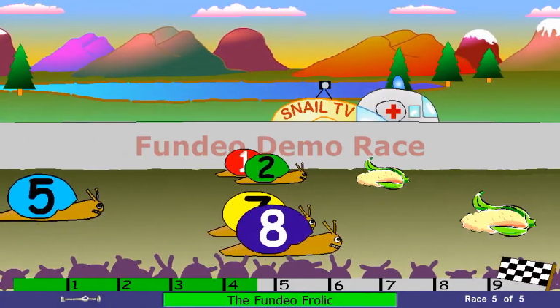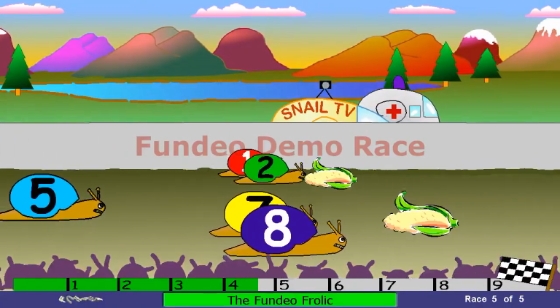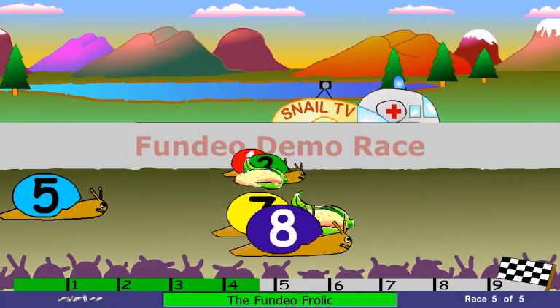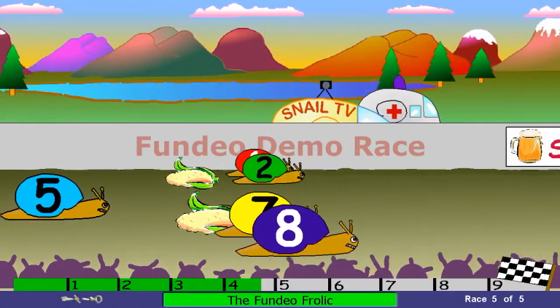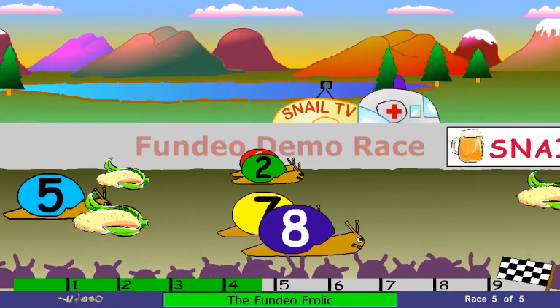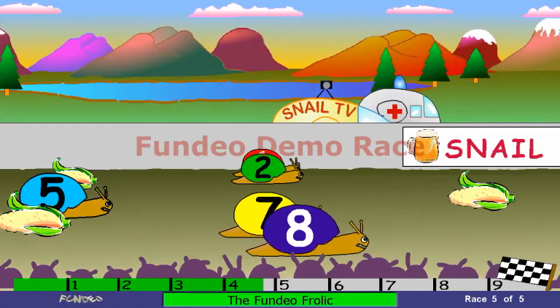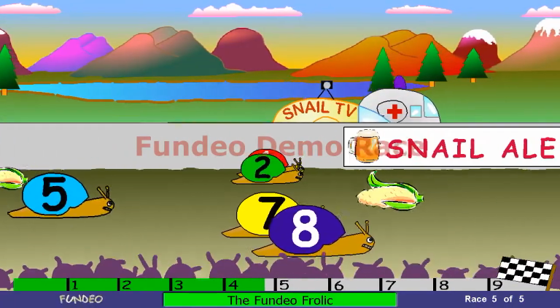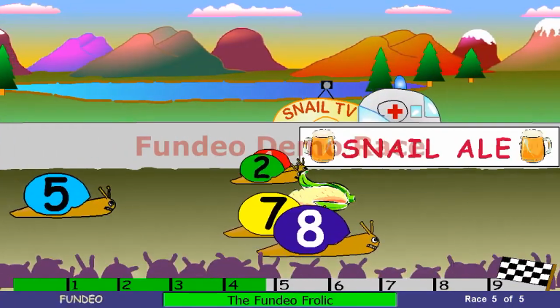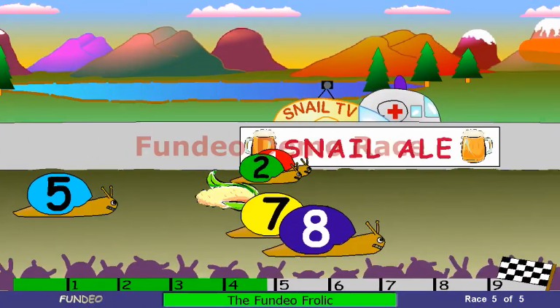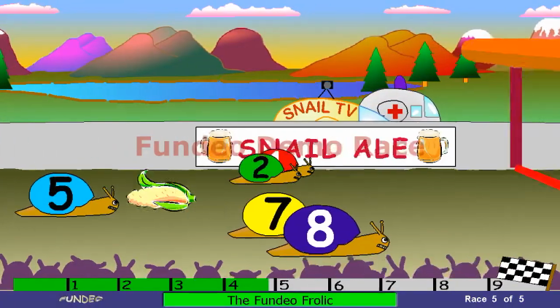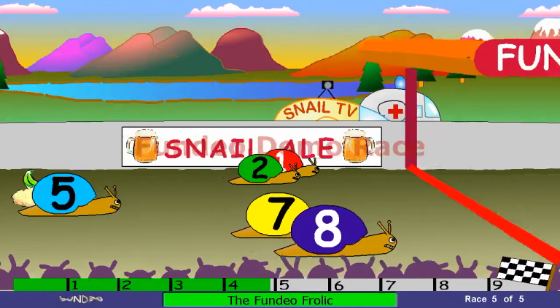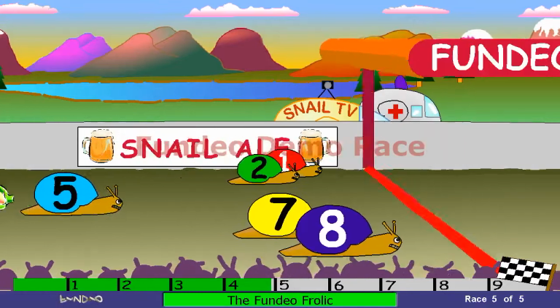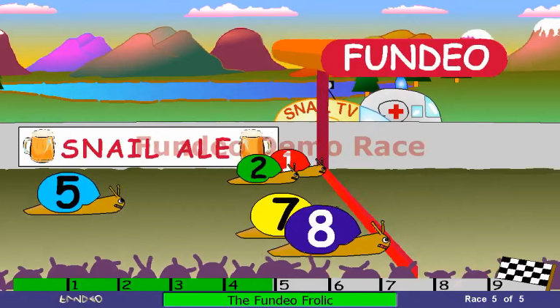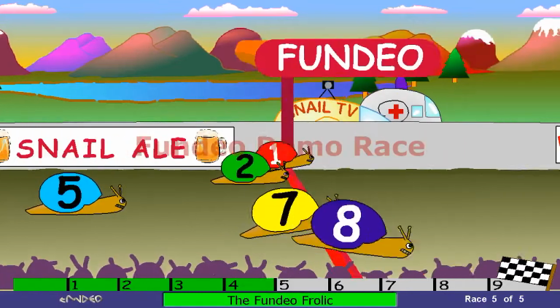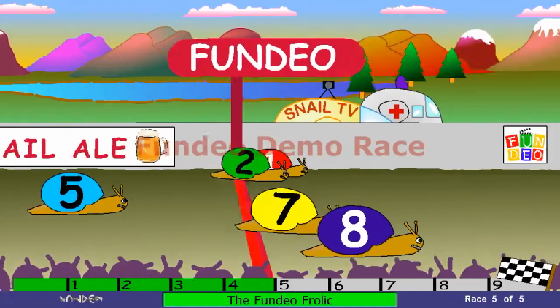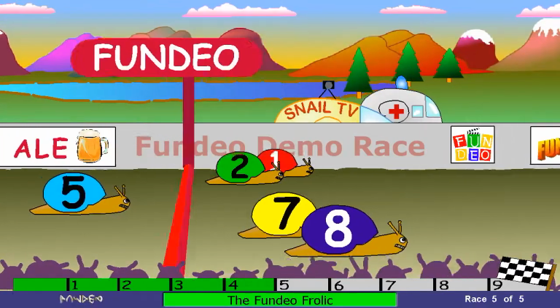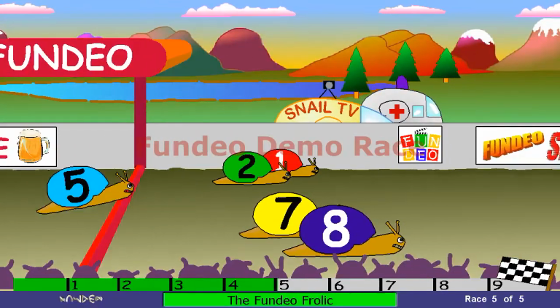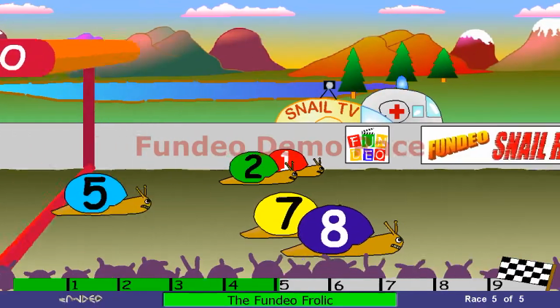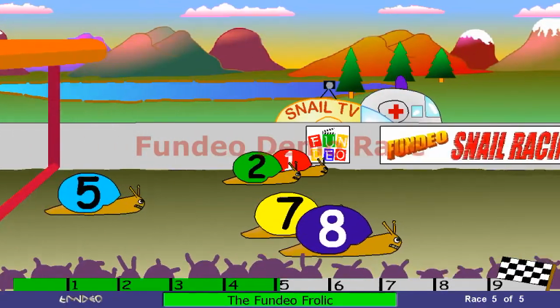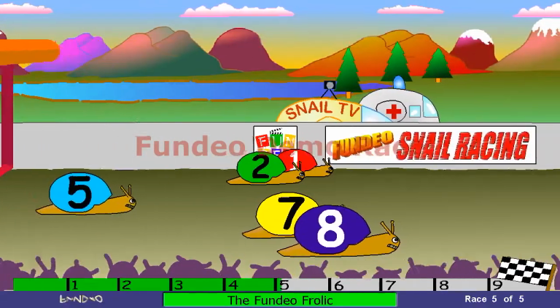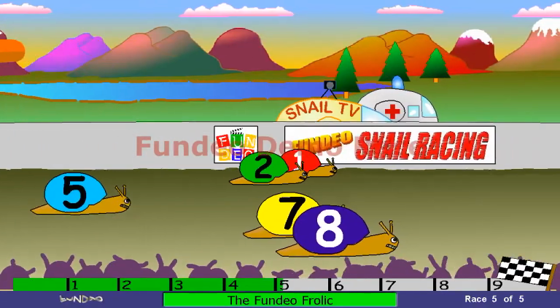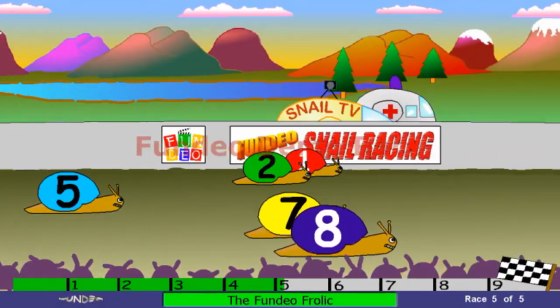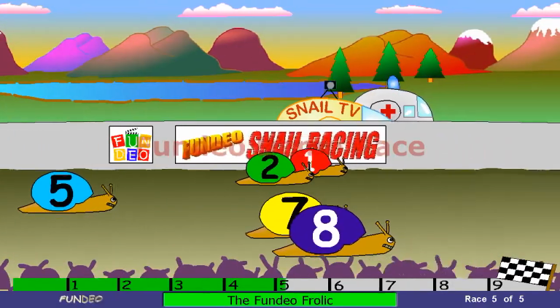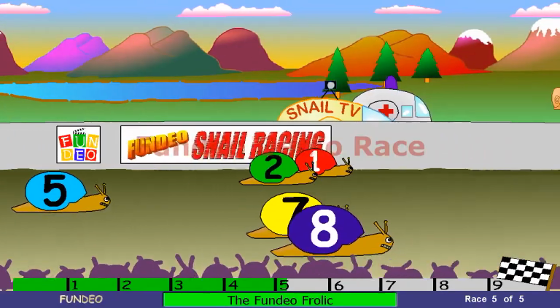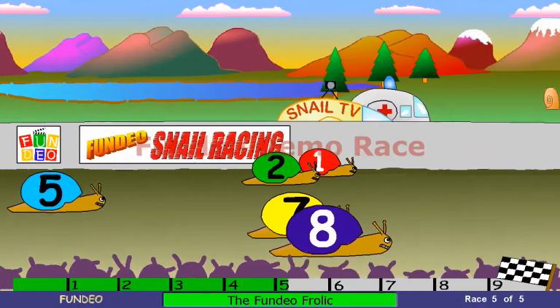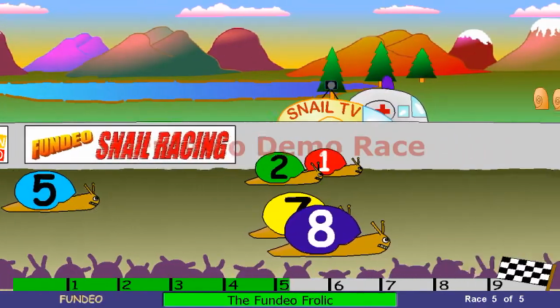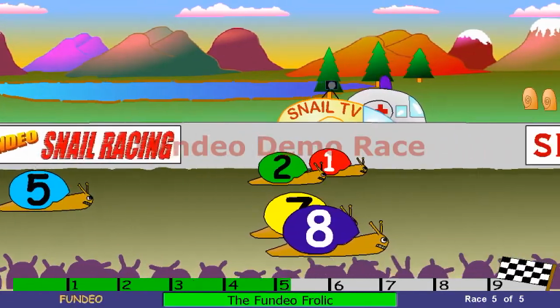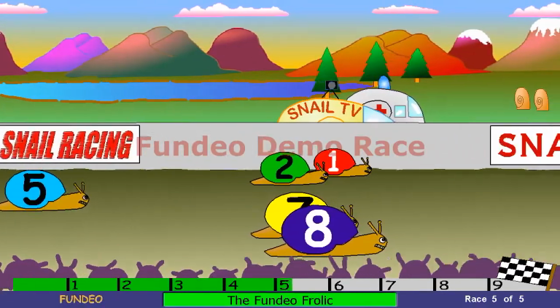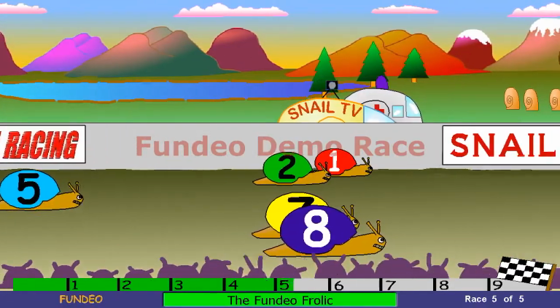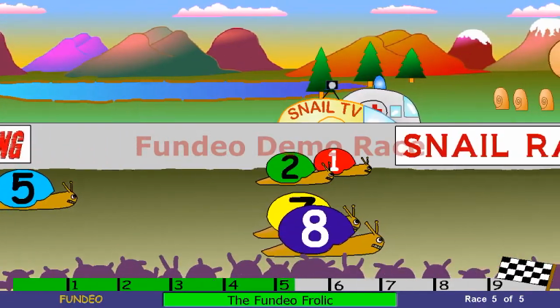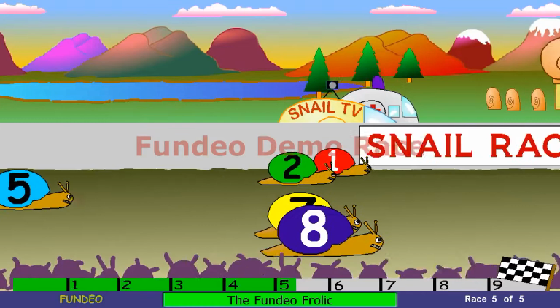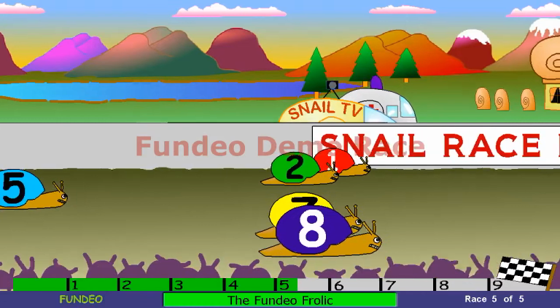So it's 1 now. Follow number 2, number 8, number 7, number 5 as they go over the fifth hurdle. It's 1 in the lead, follow number 2, number 7, number 8.